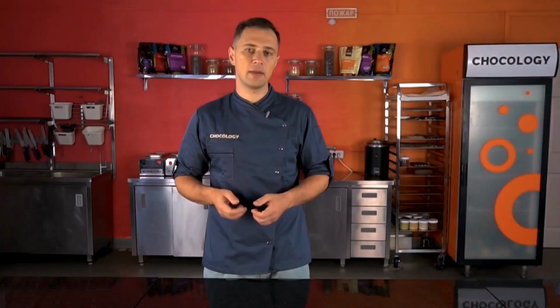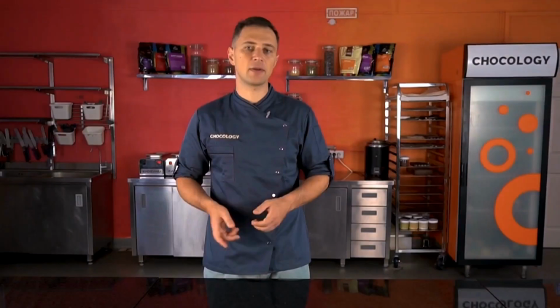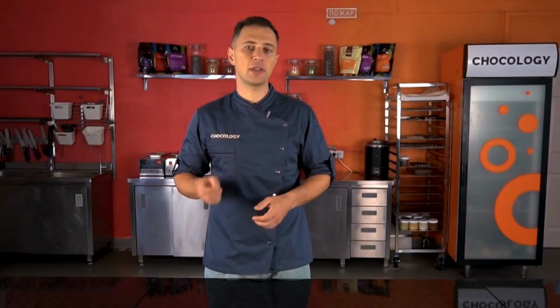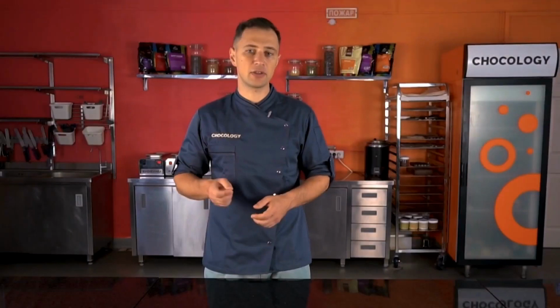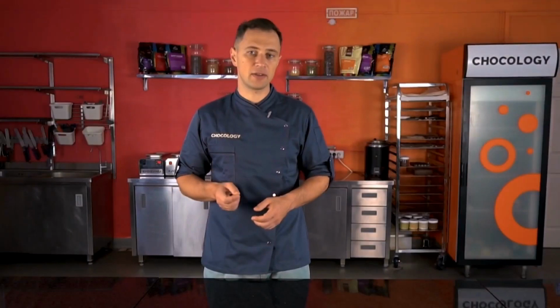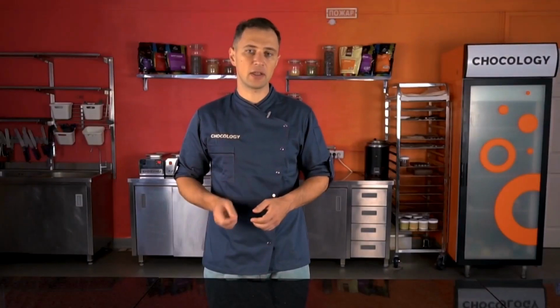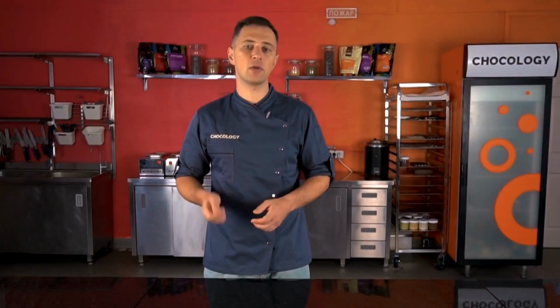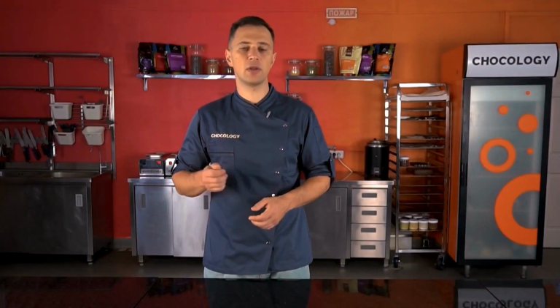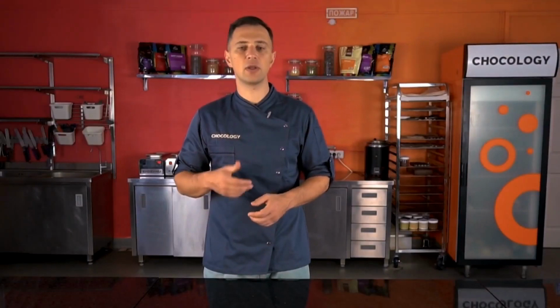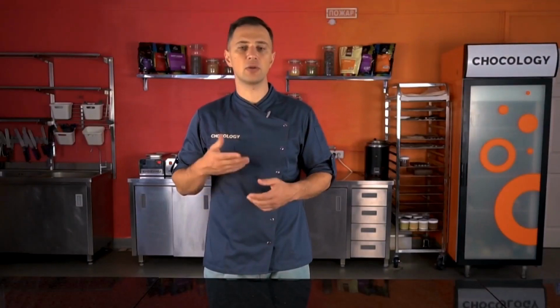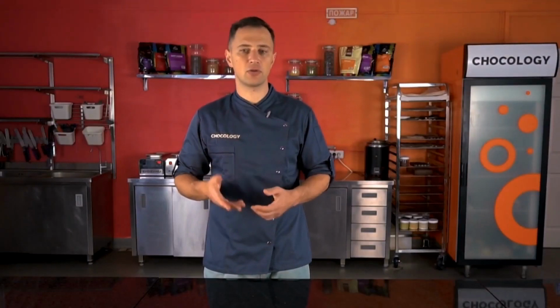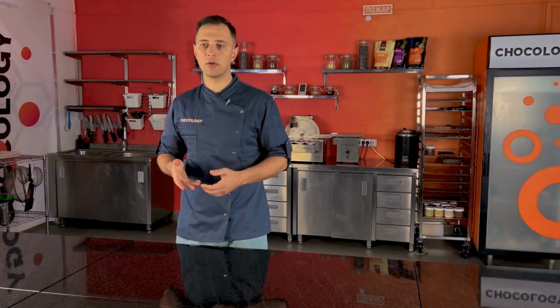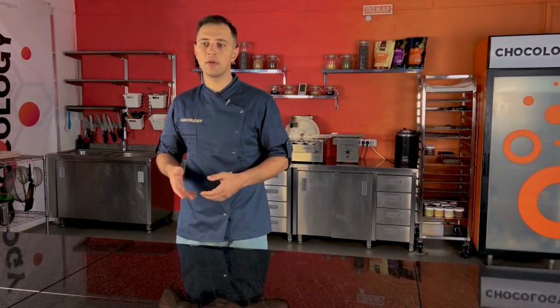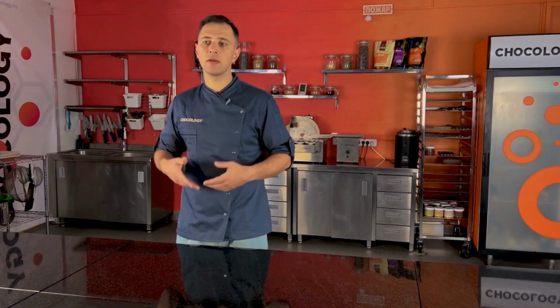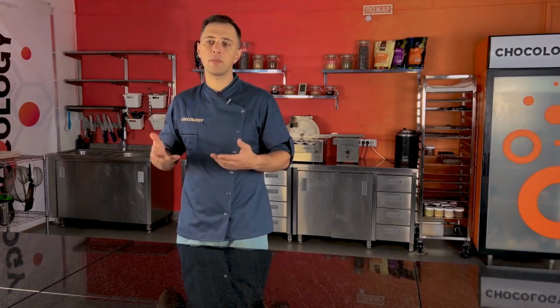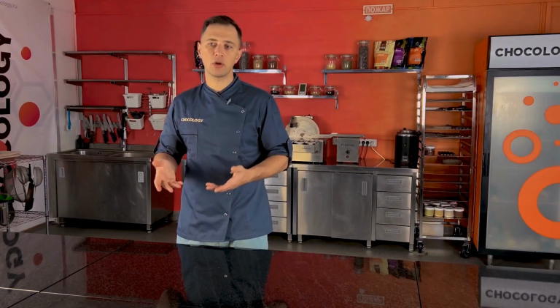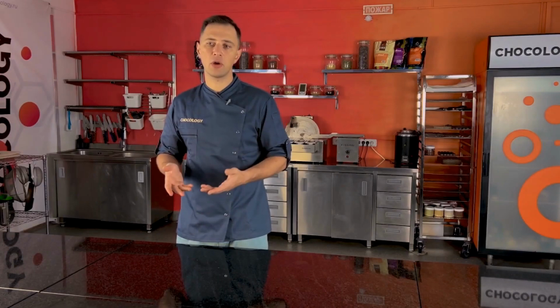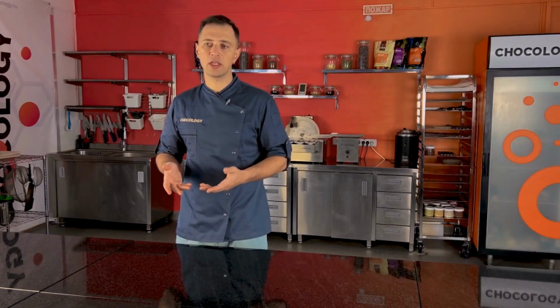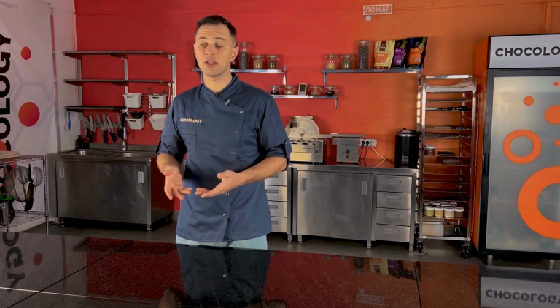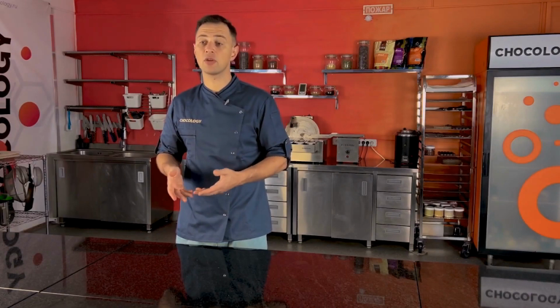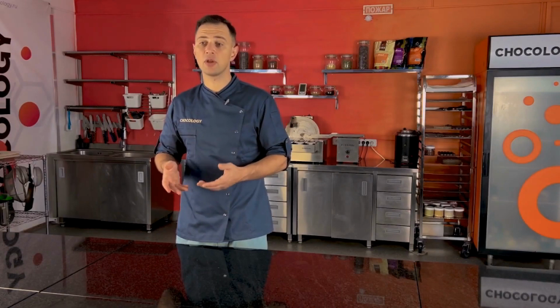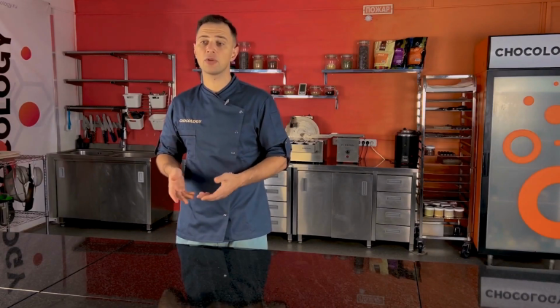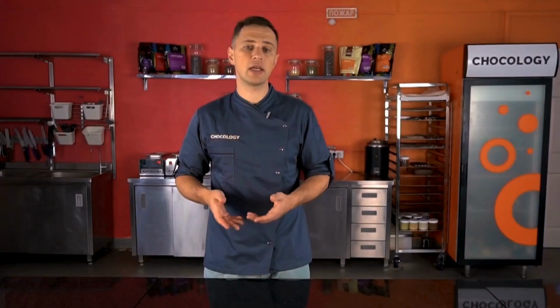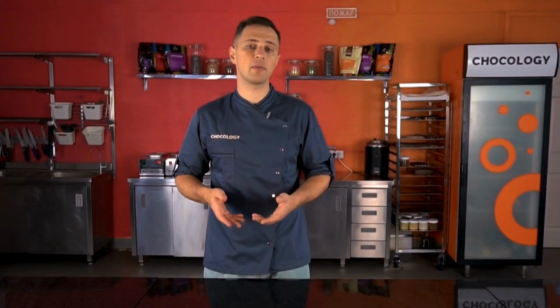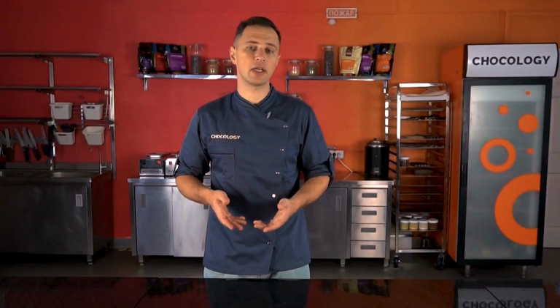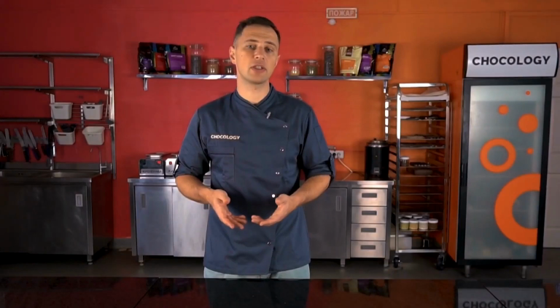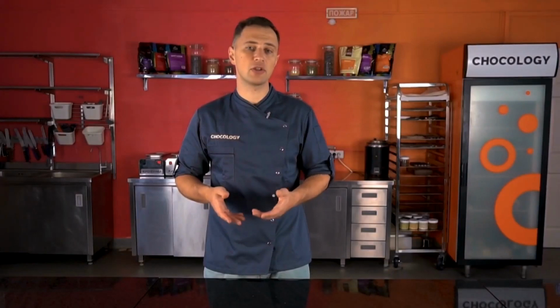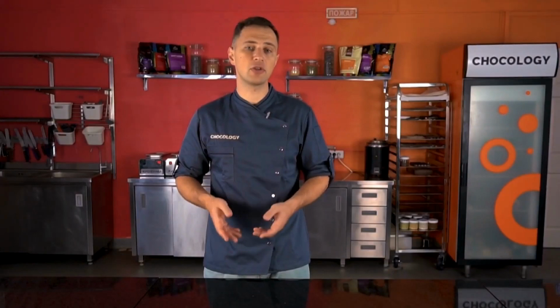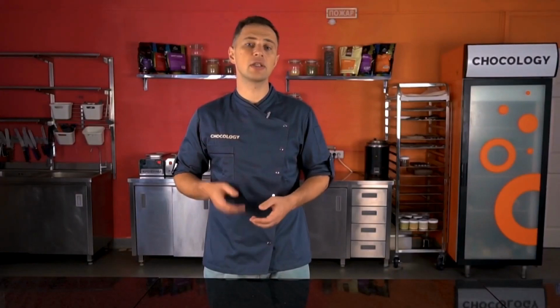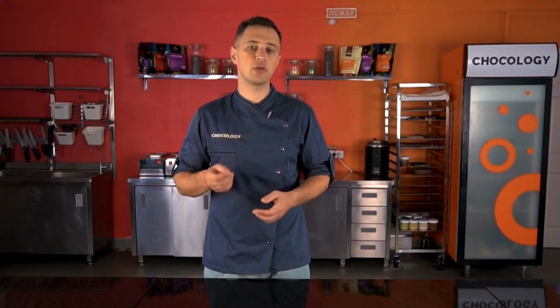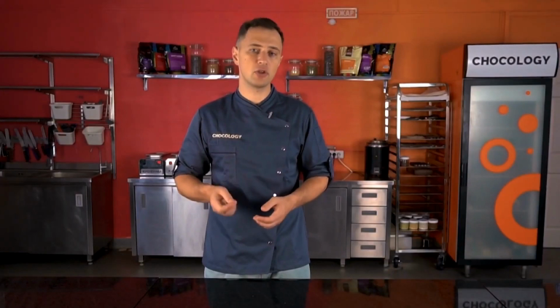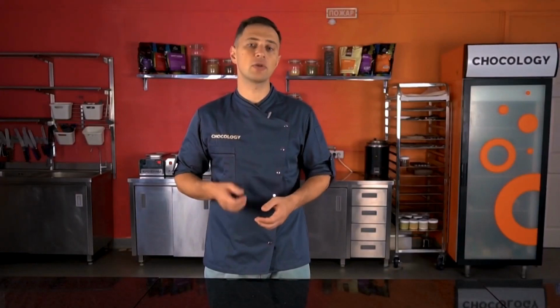This is a fact that not only we have confirmed, but also our clients who work with Kazama Melanges using the new stones.